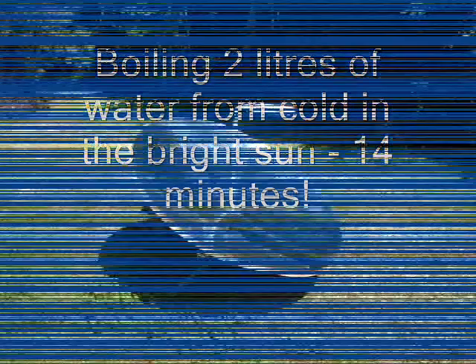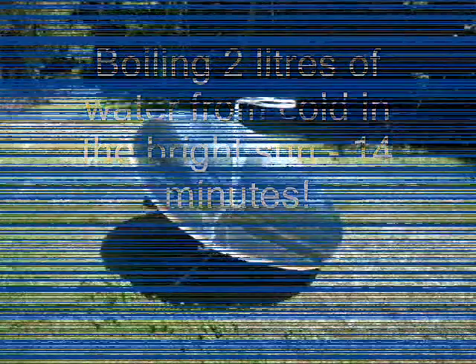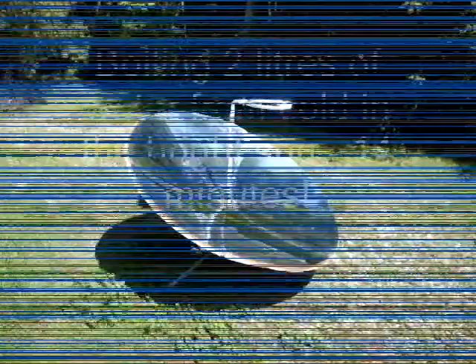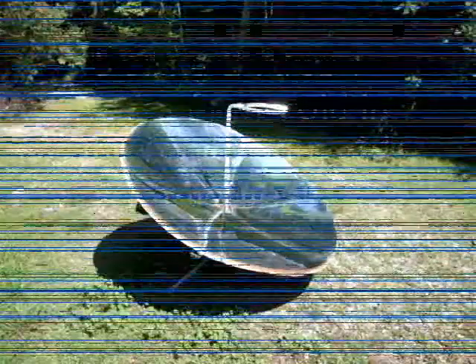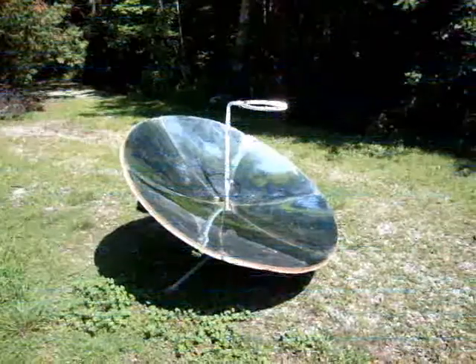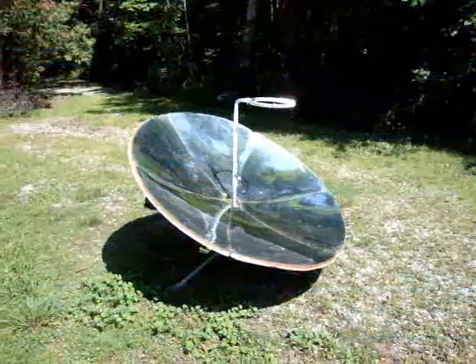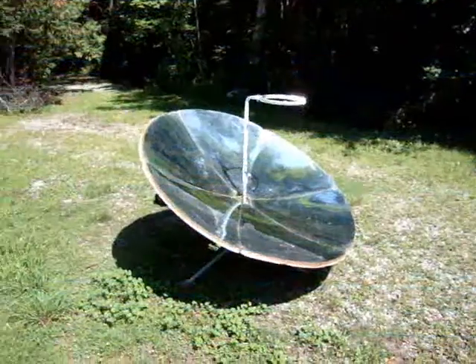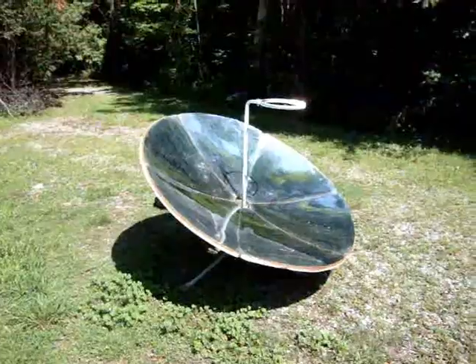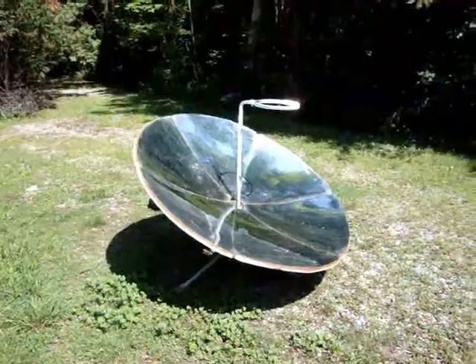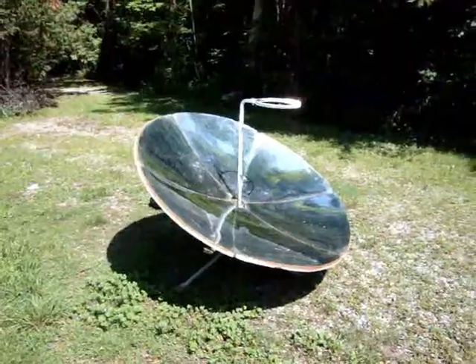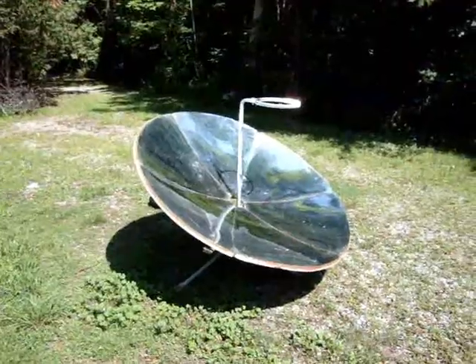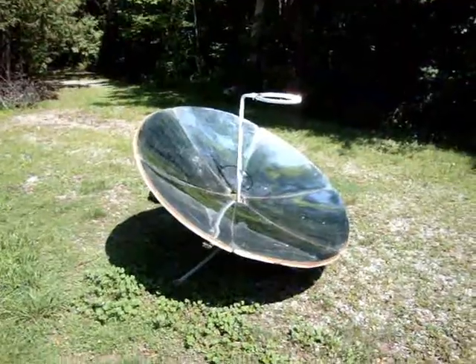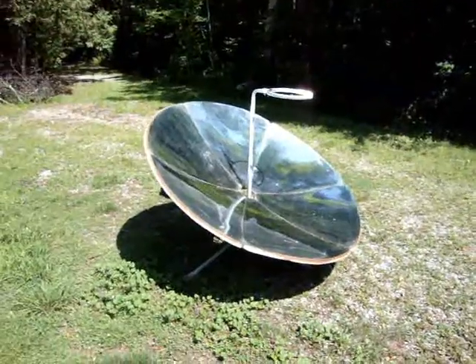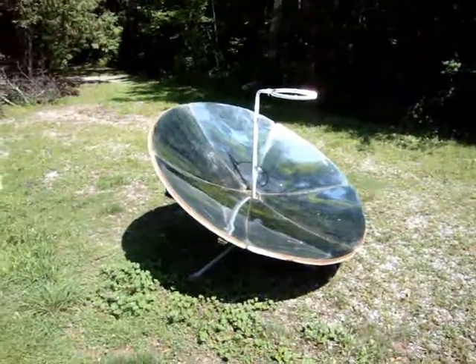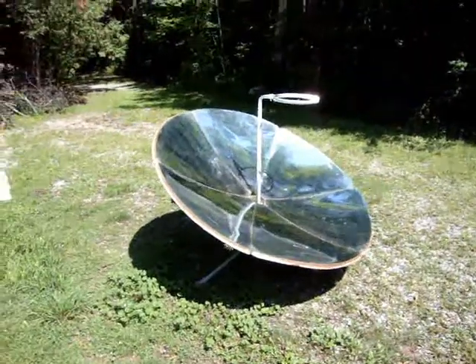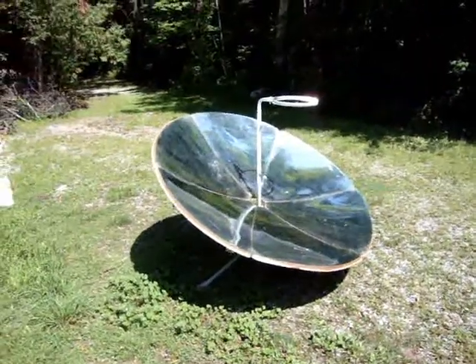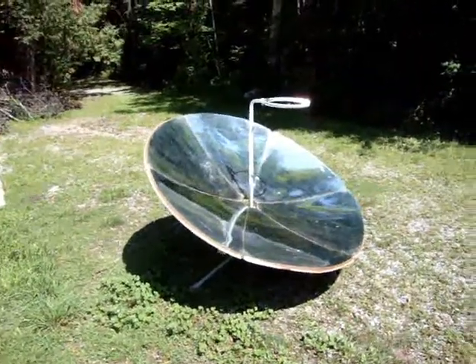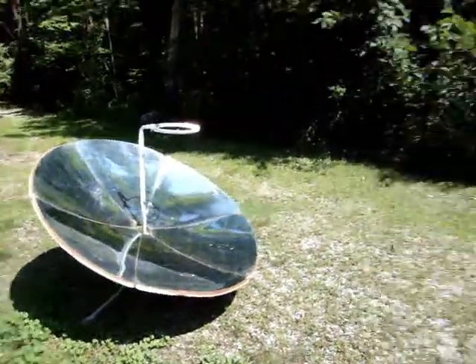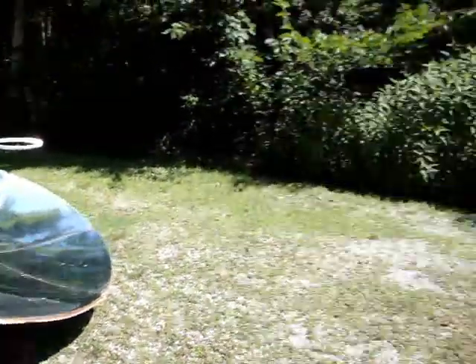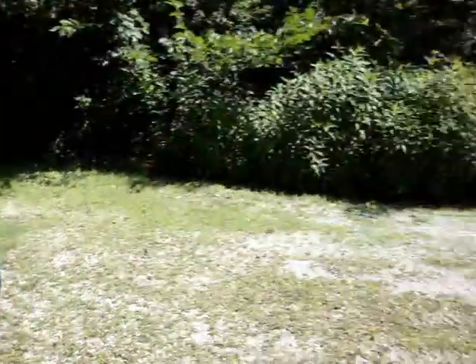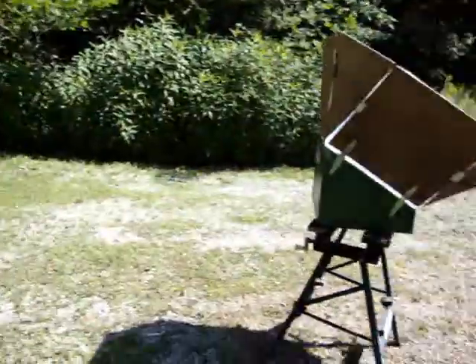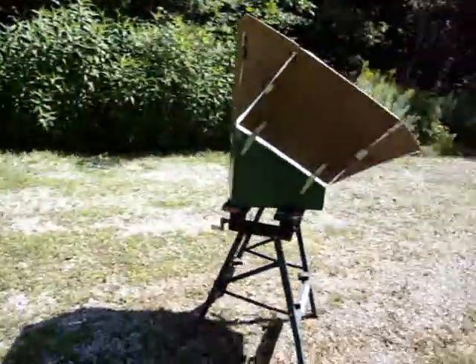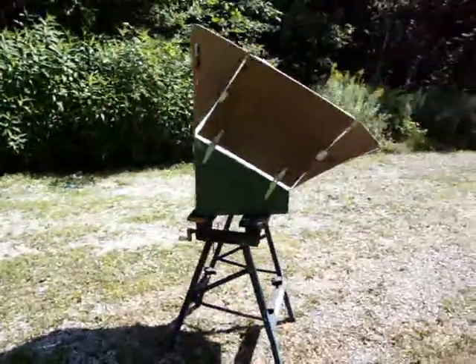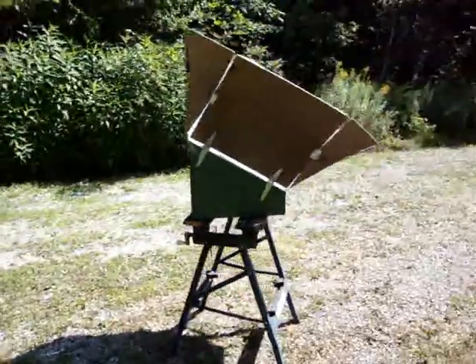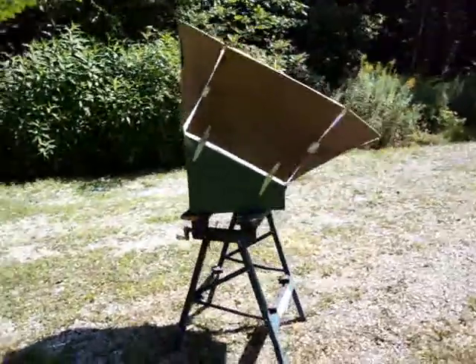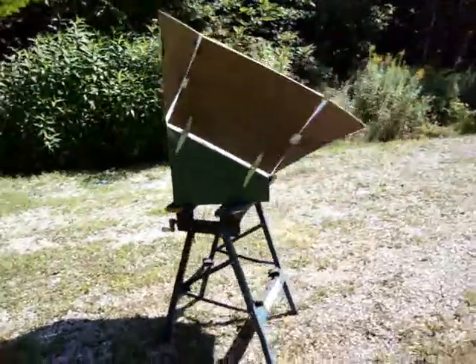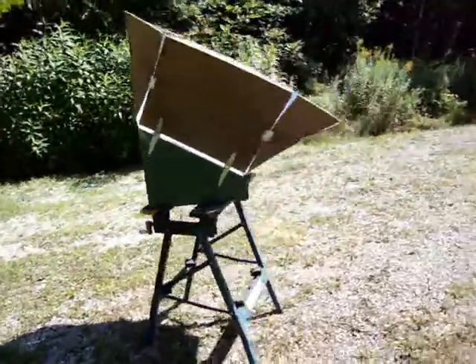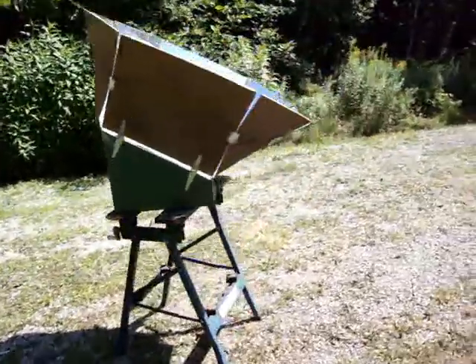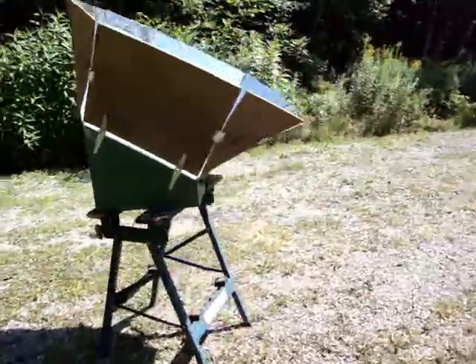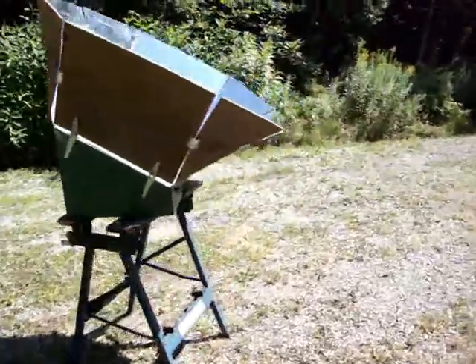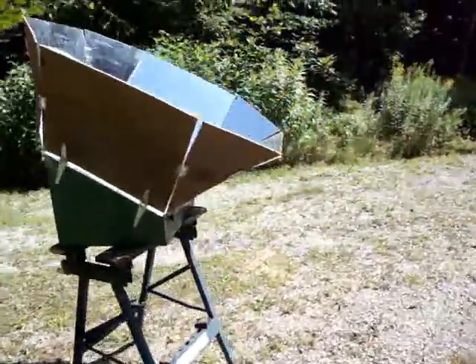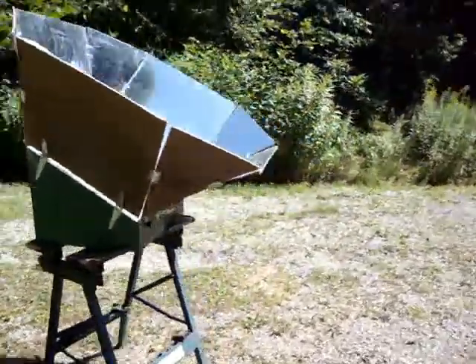It's Friday, August 12th, in beautiful Uptown Wabashine, and we're double solar cooking today.